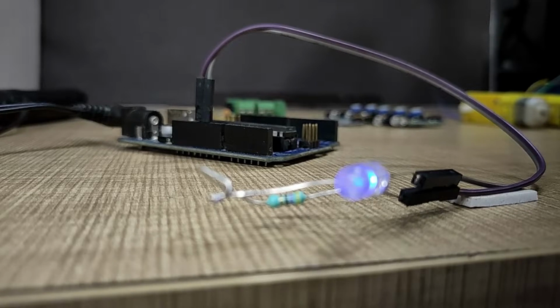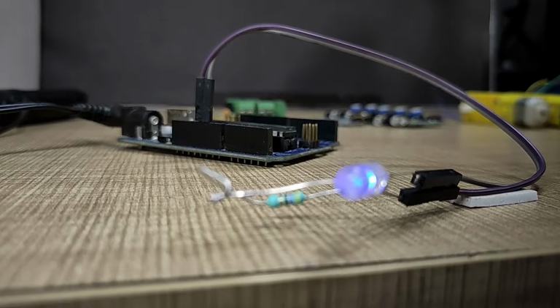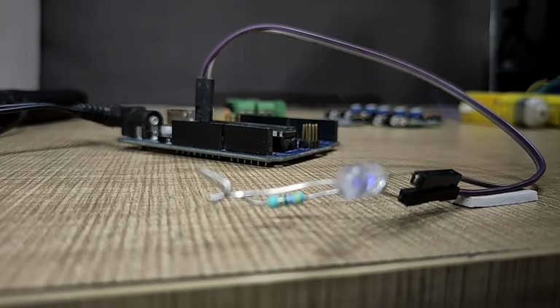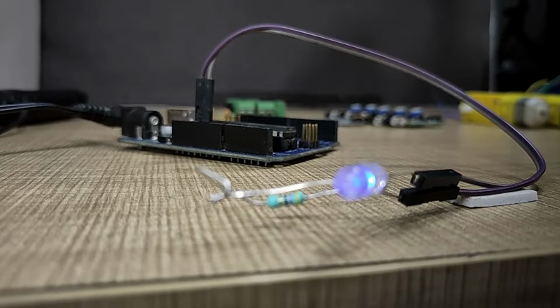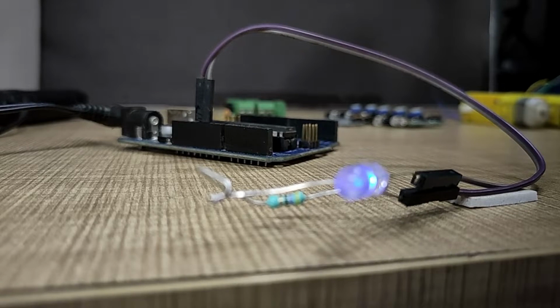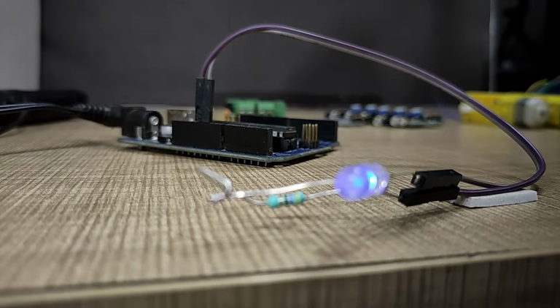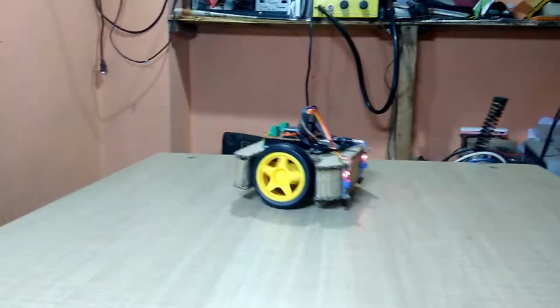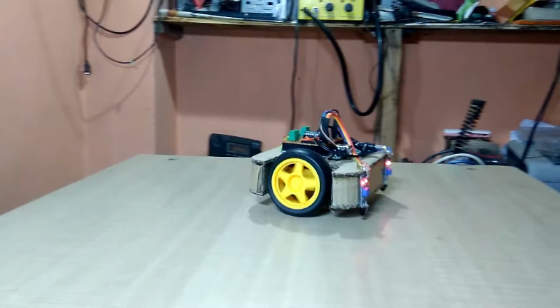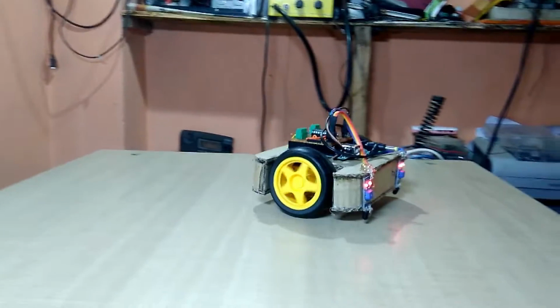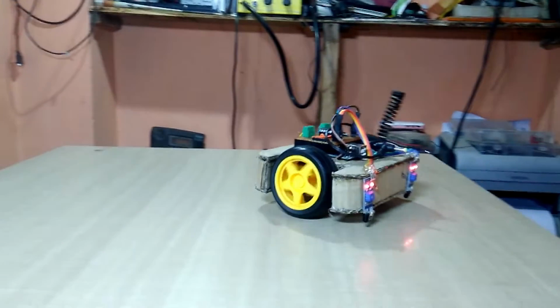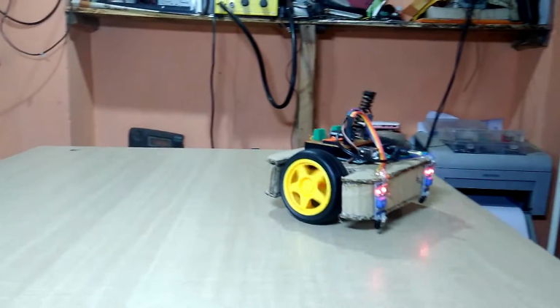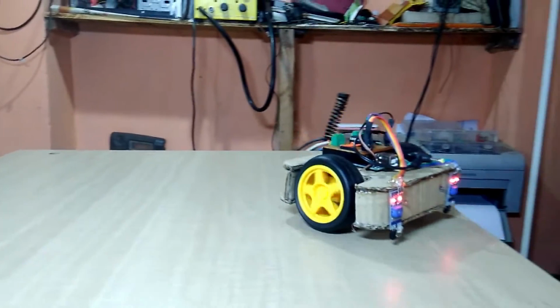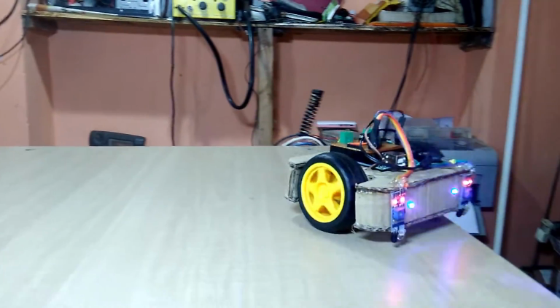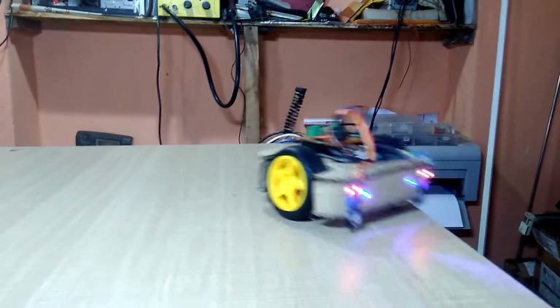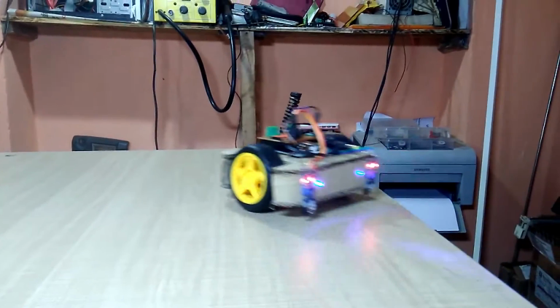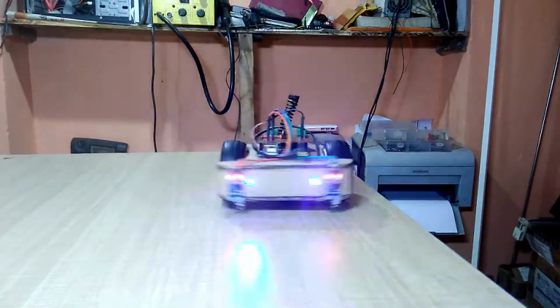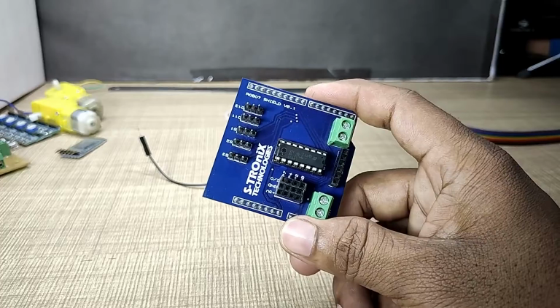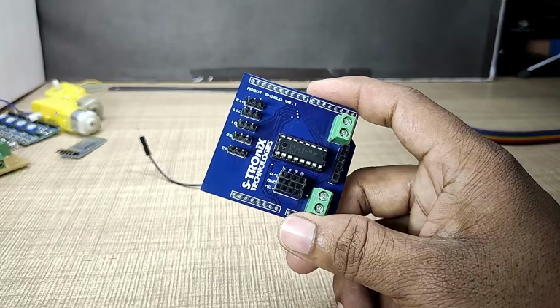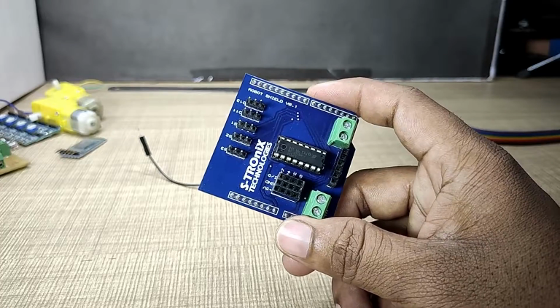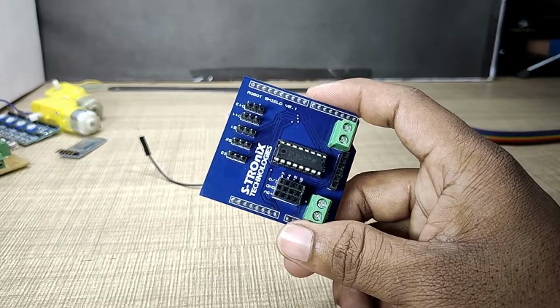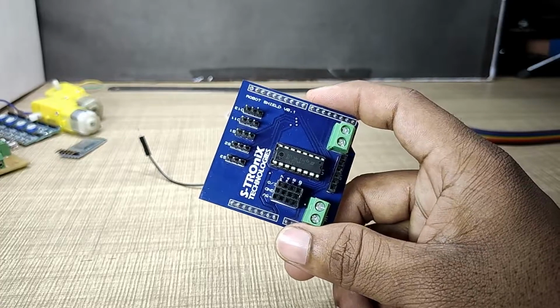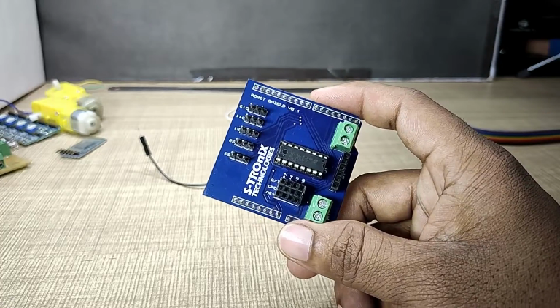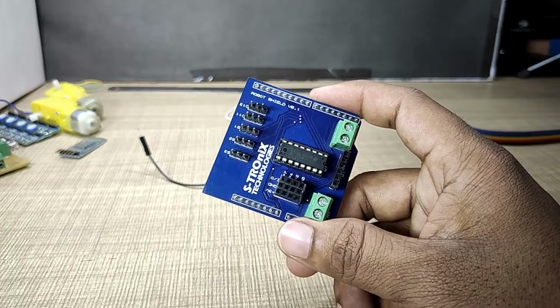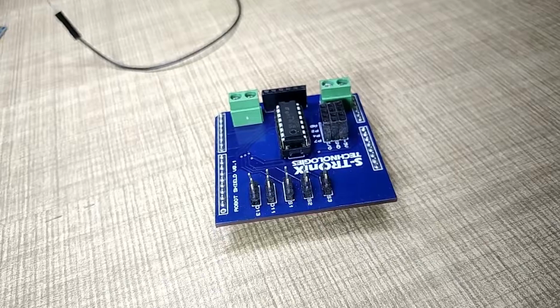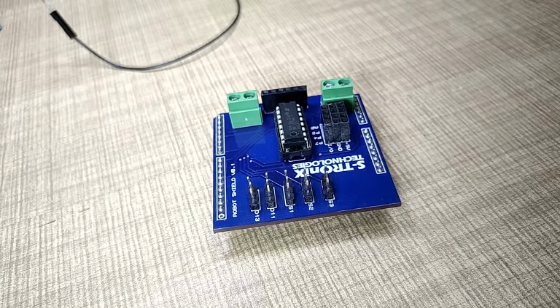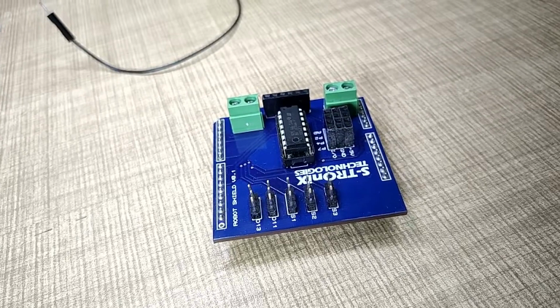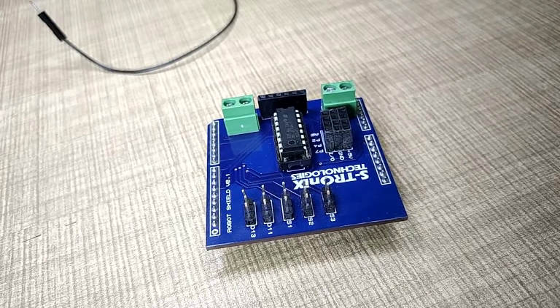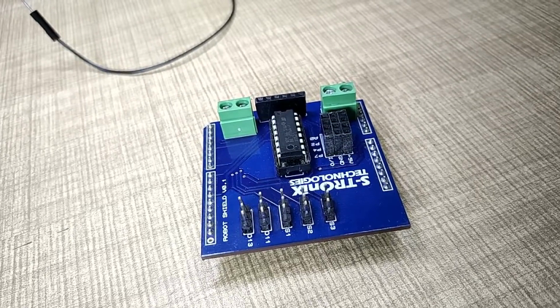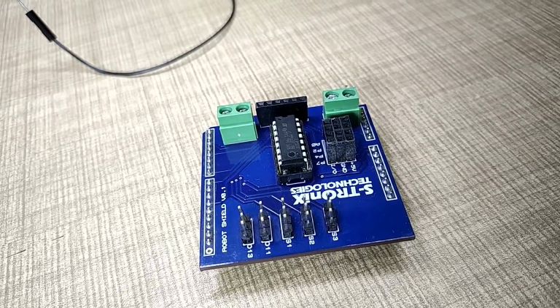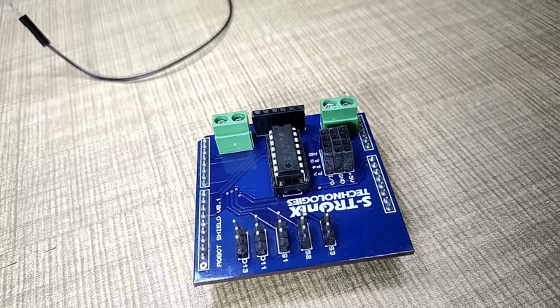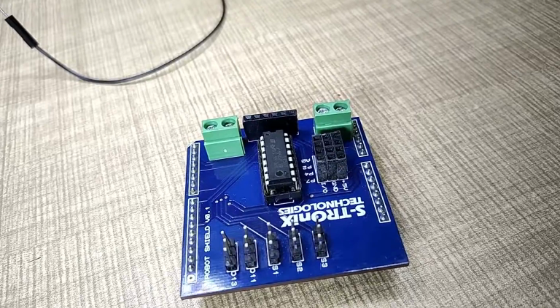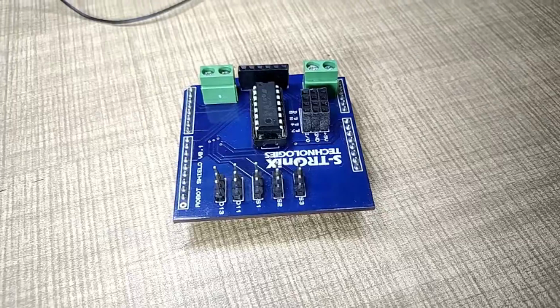So to eliminate this problem and save time building robotic projects, I designed the basic robot shield. Let's make it and see how to use it.